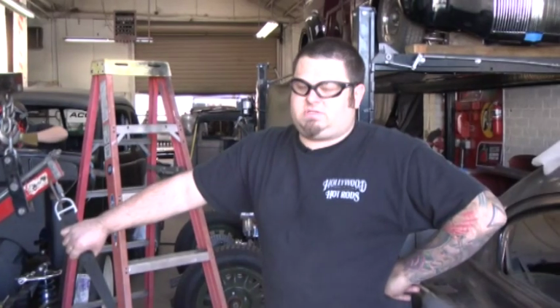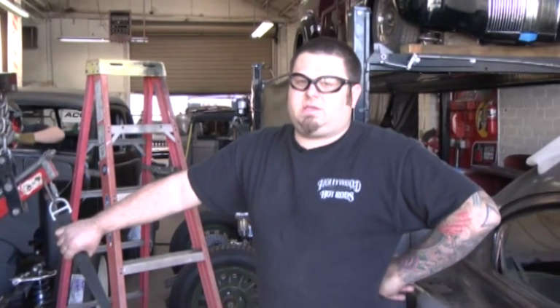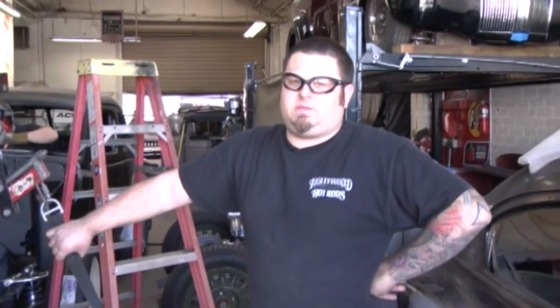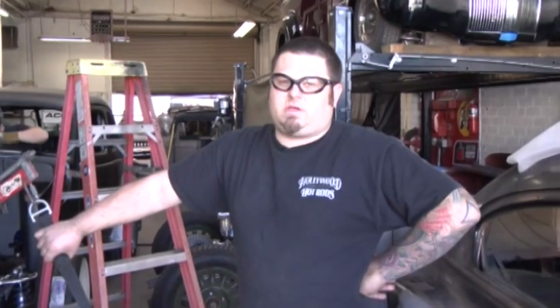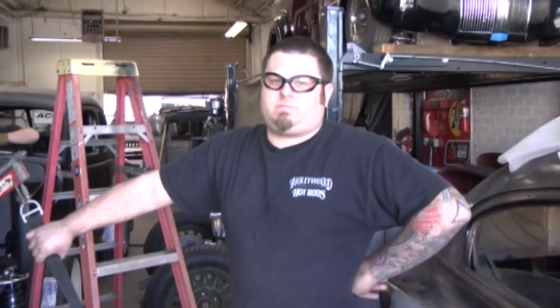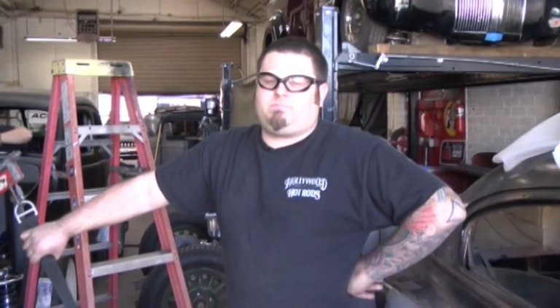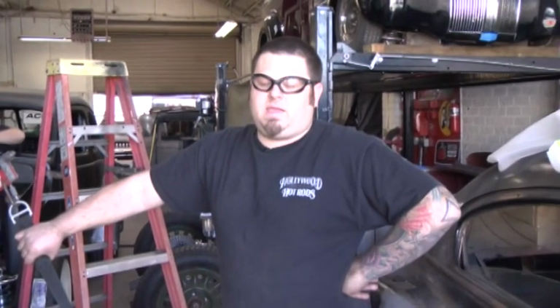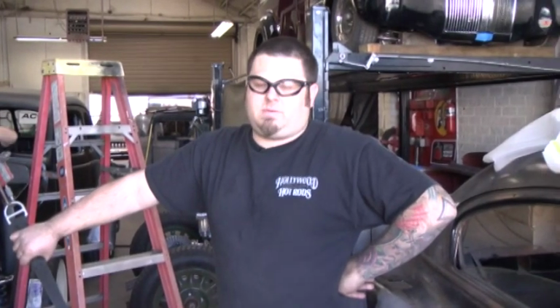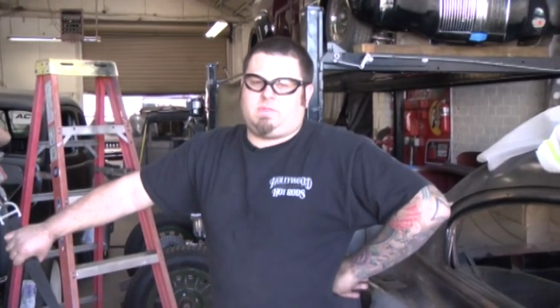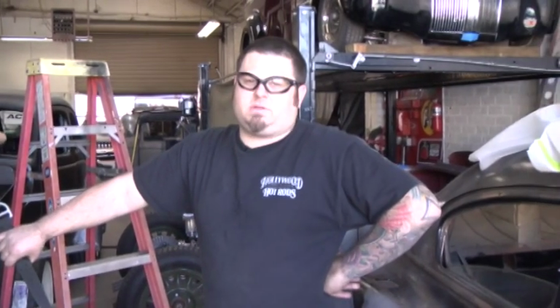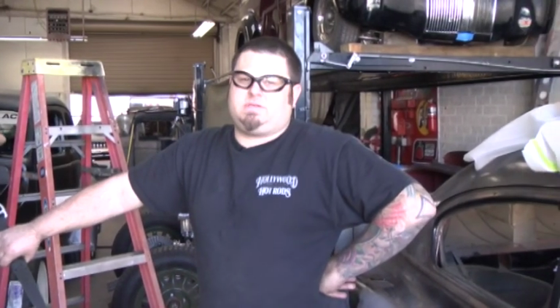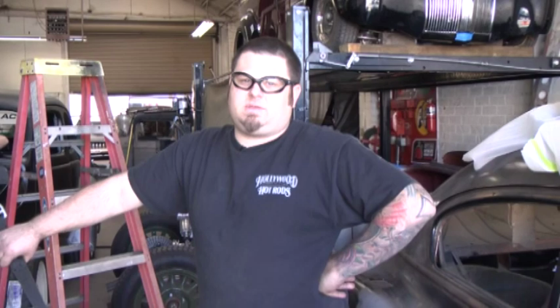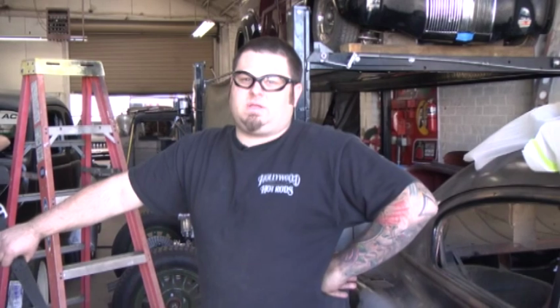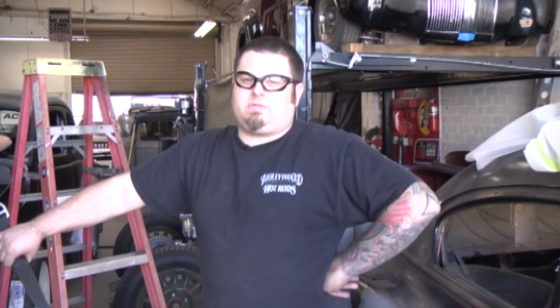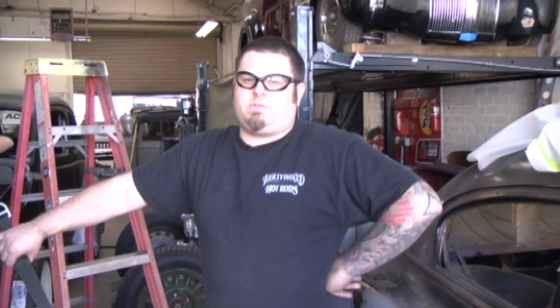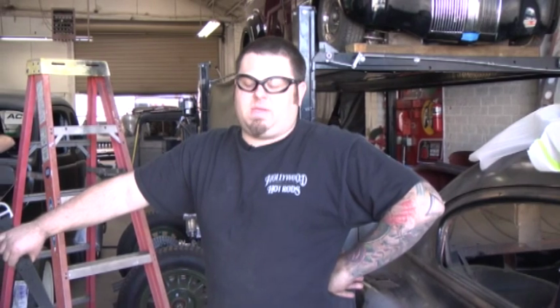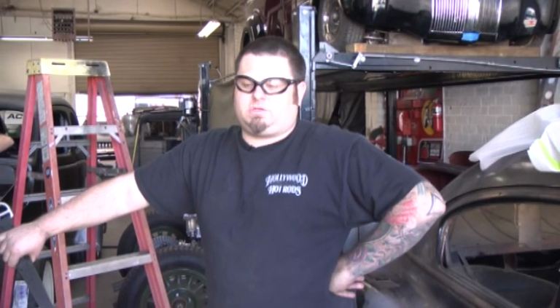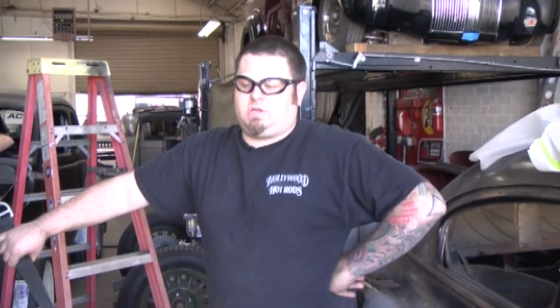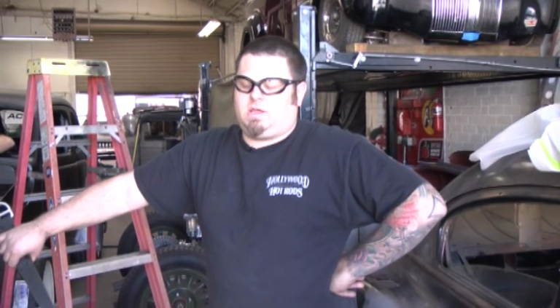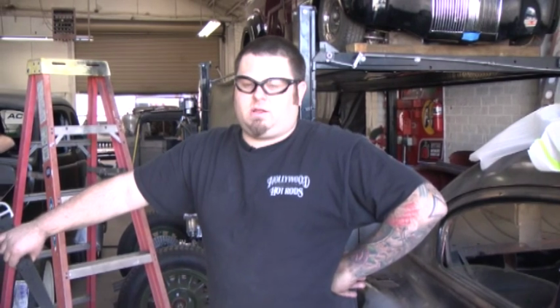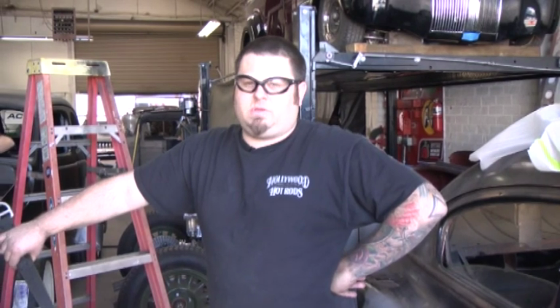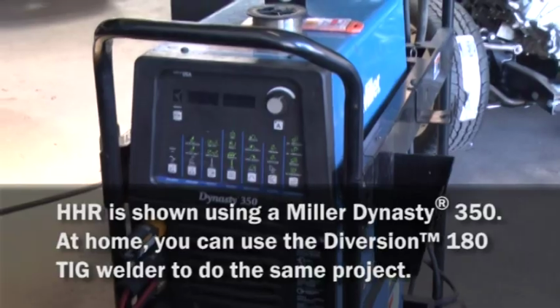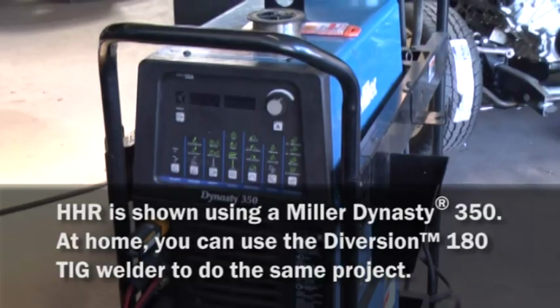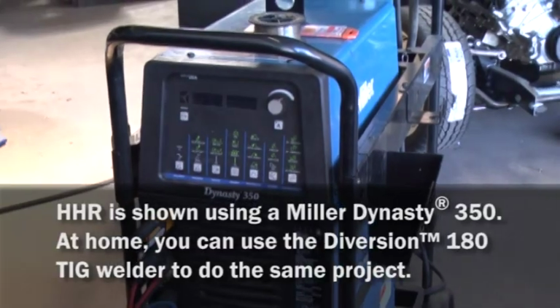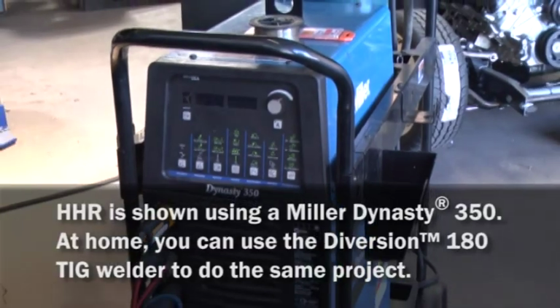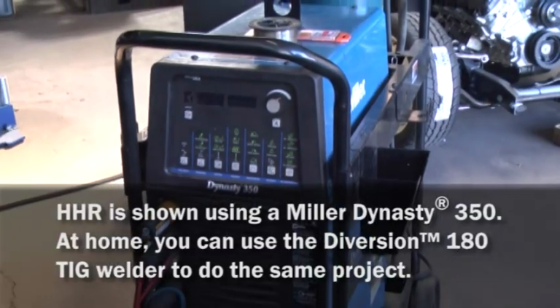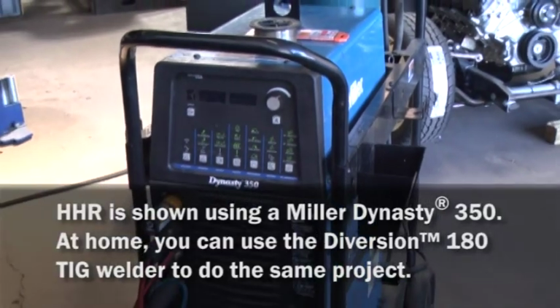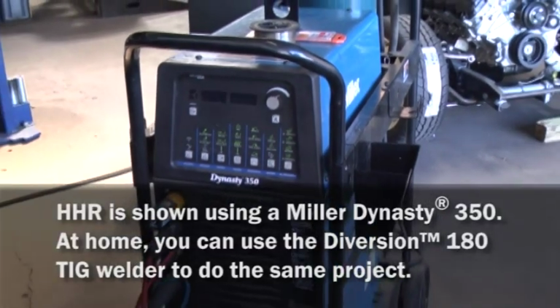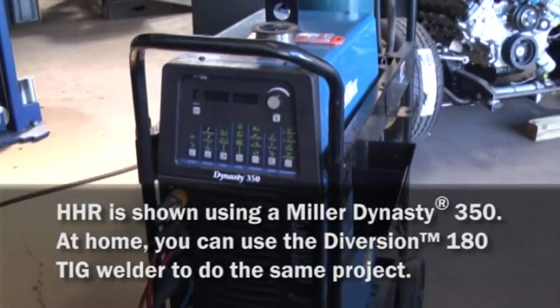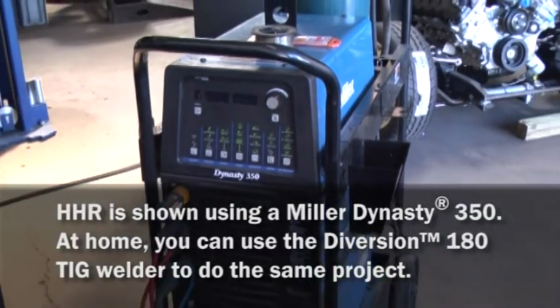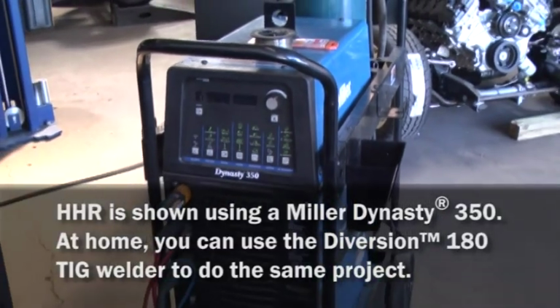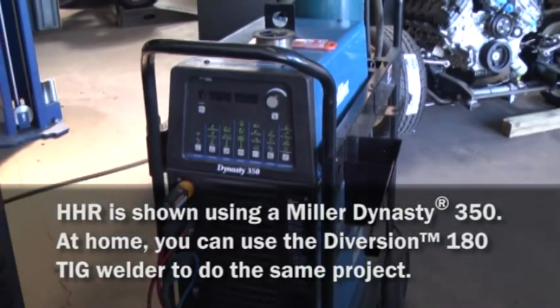I'll make them and then I'll tack them together on the bench, and I'll be using the Dynasty 350.